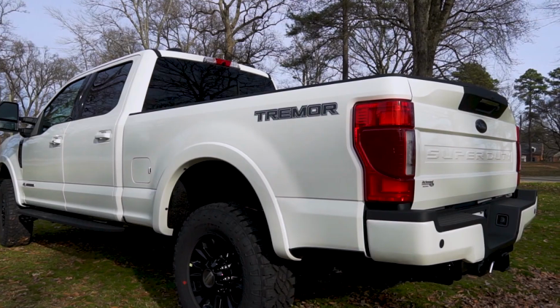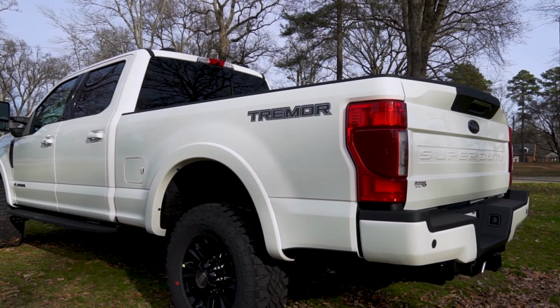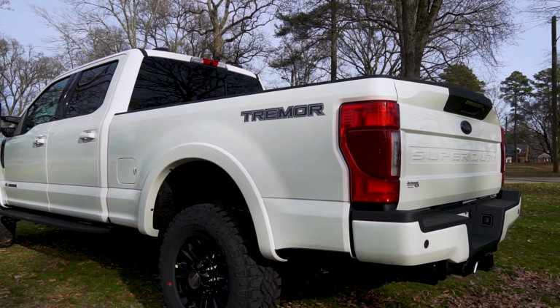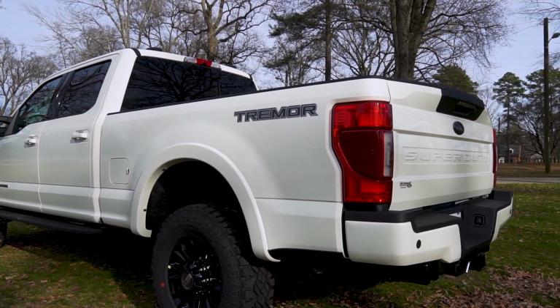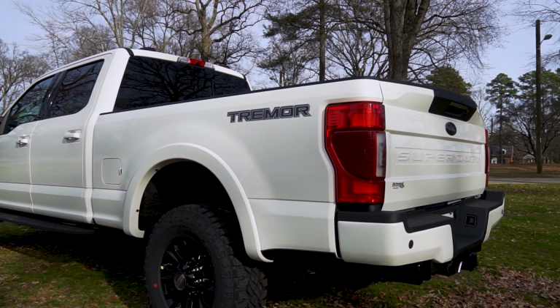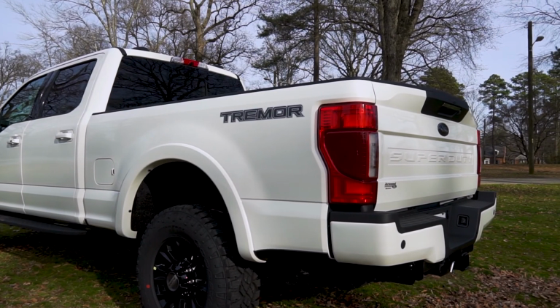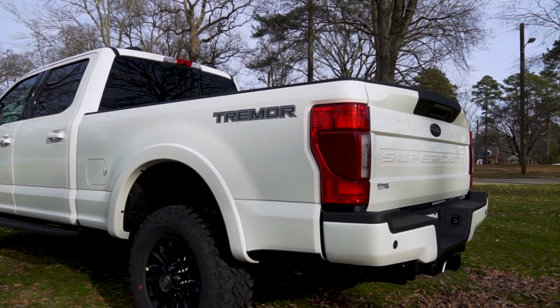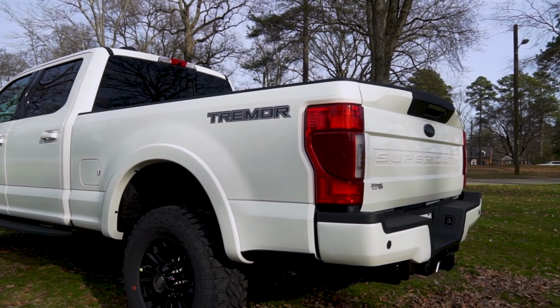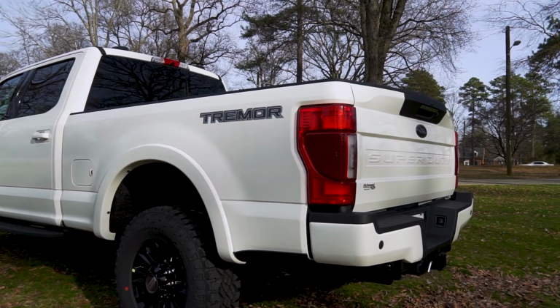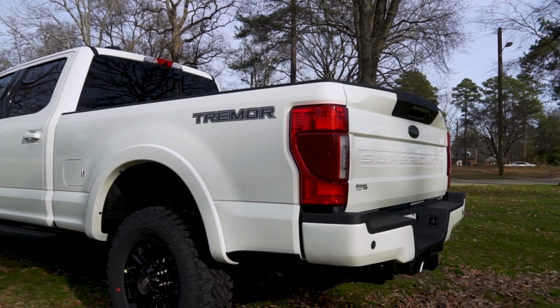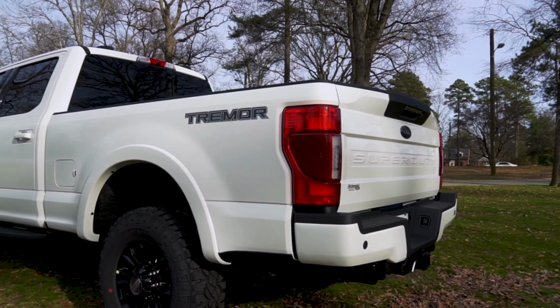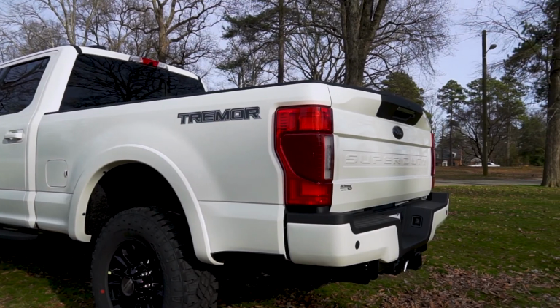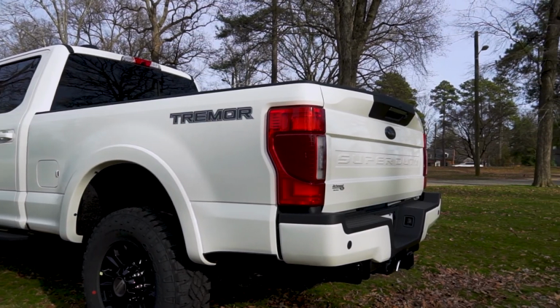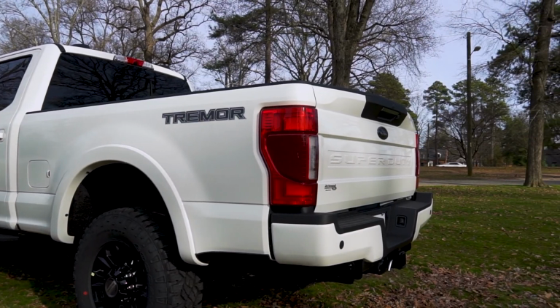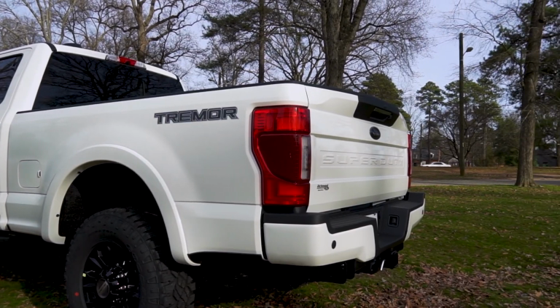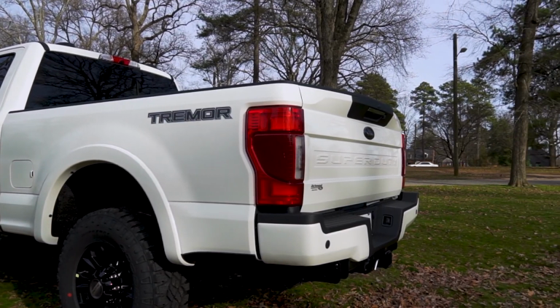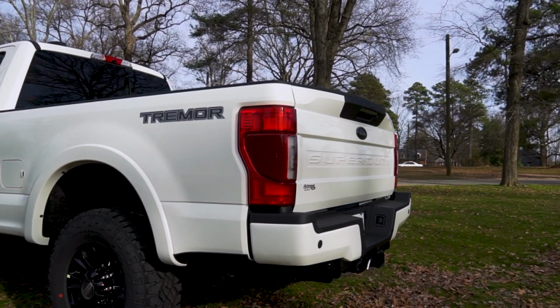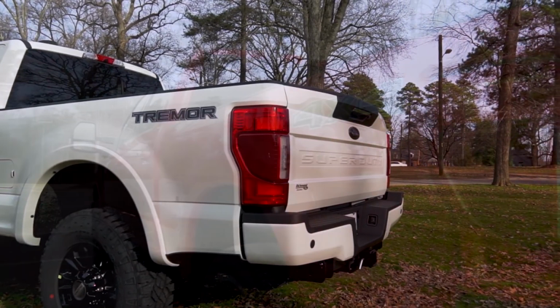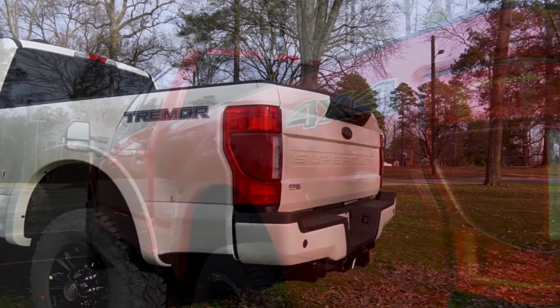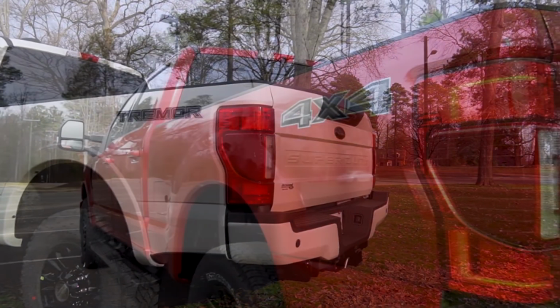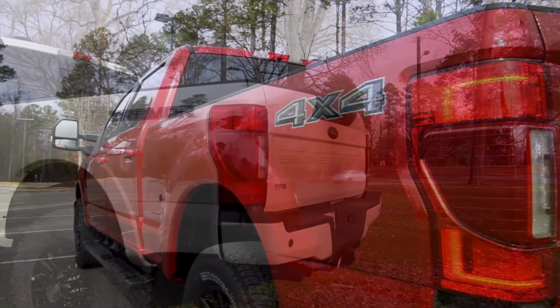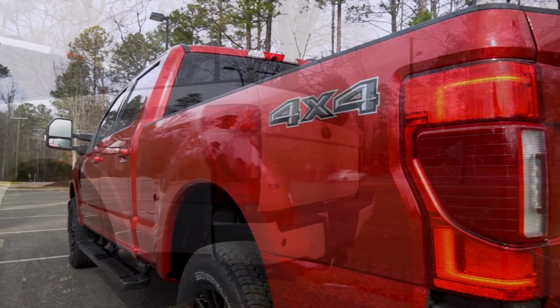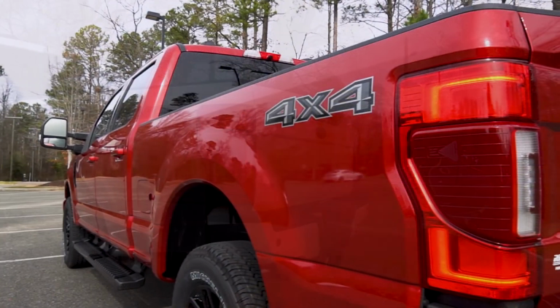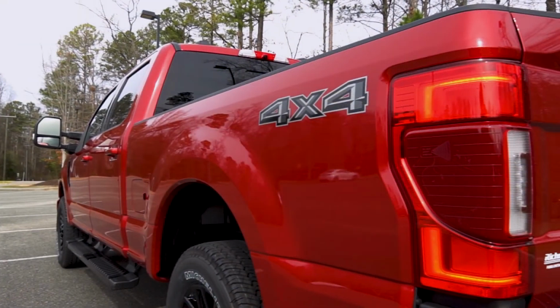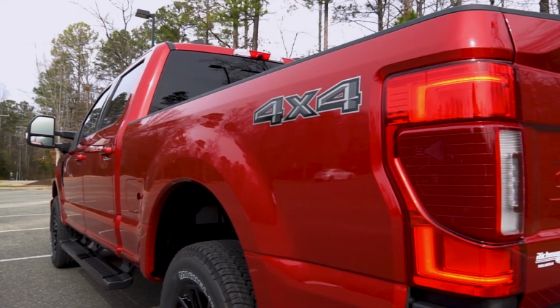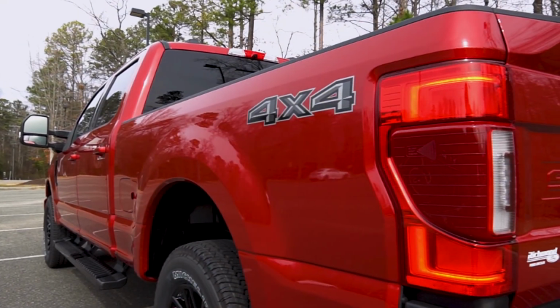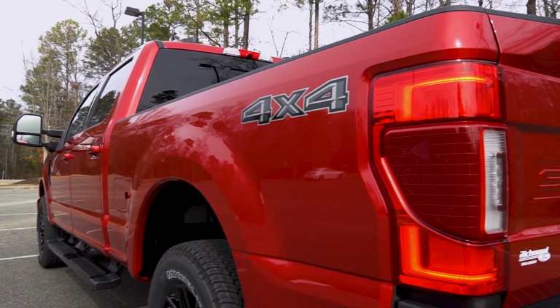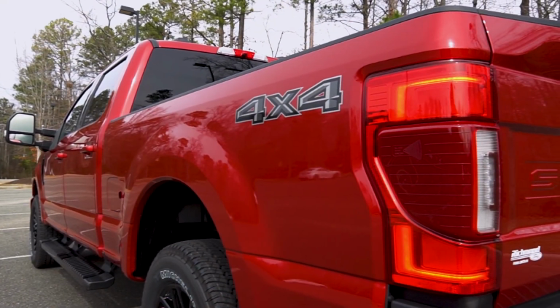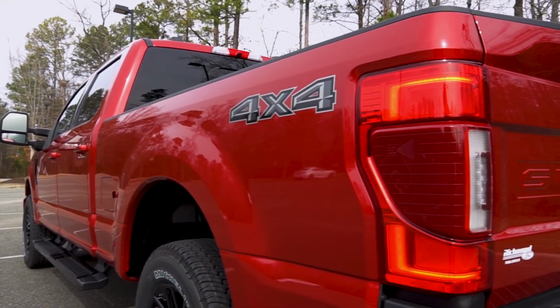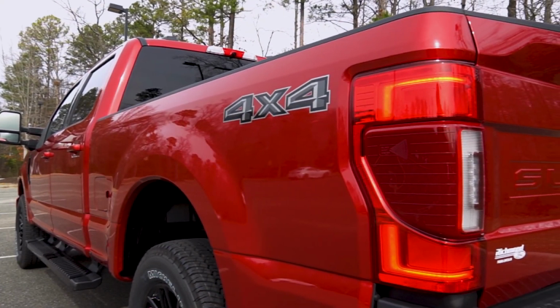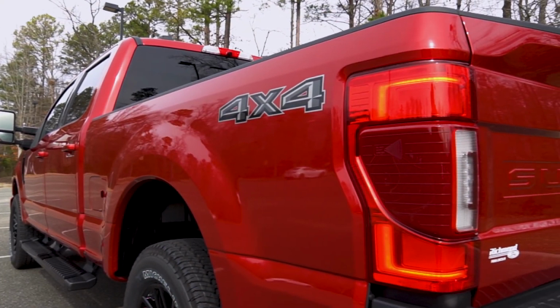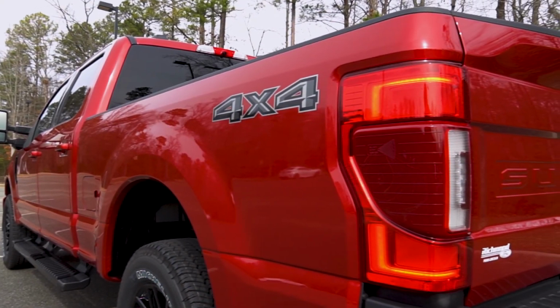Around the rear there is a newly designed tailgate, rear bumper, and taillights.